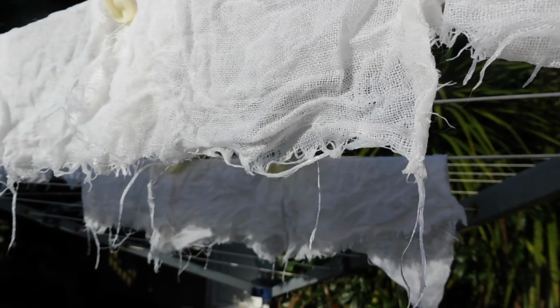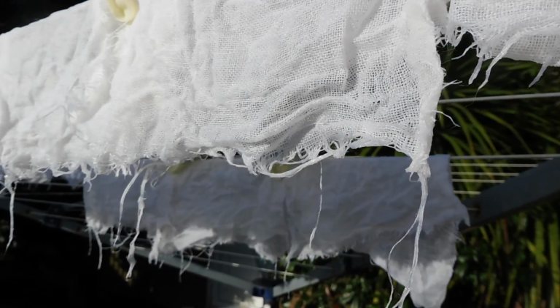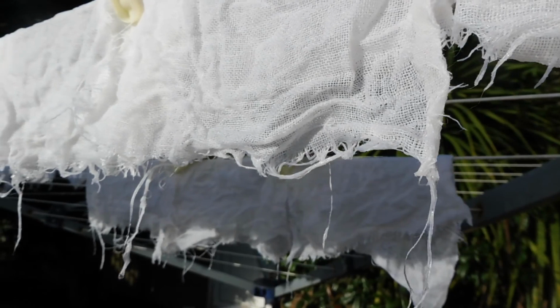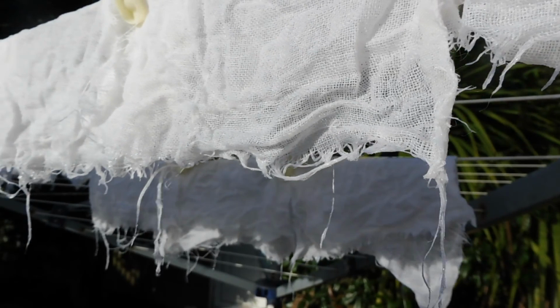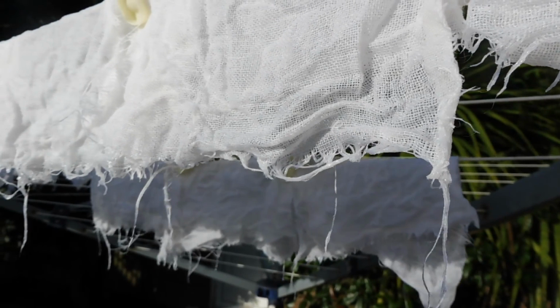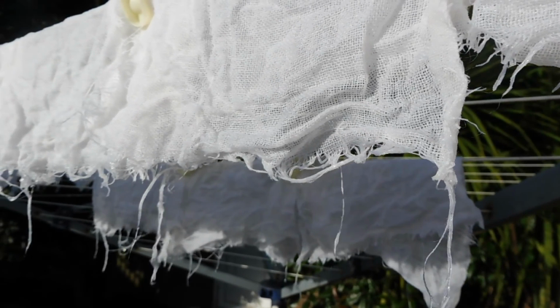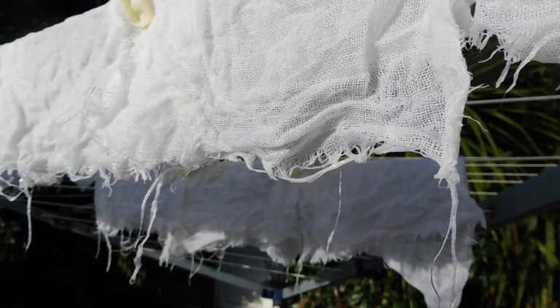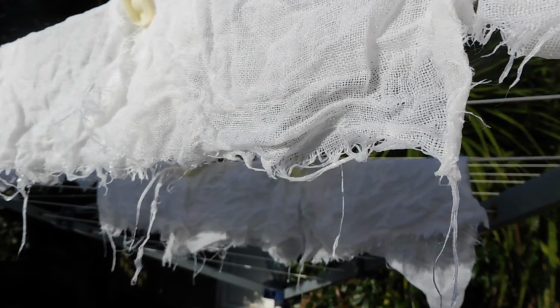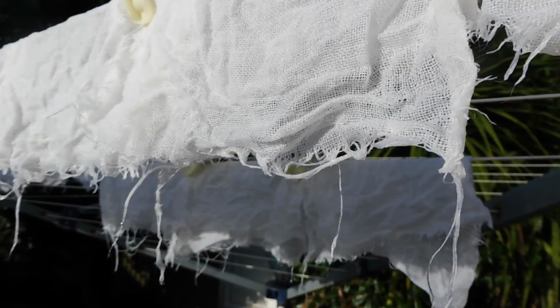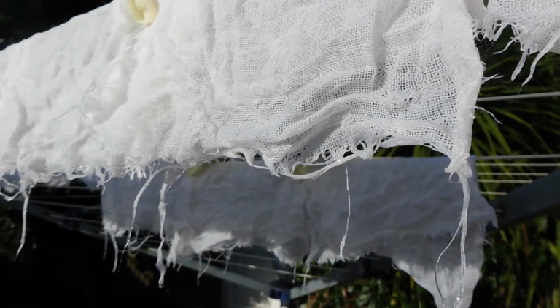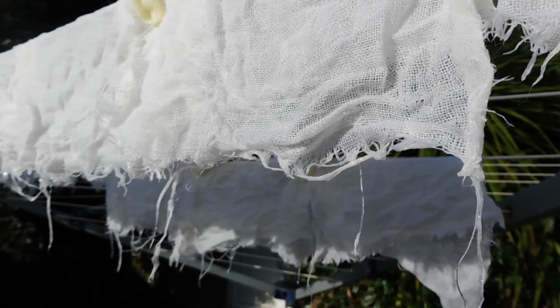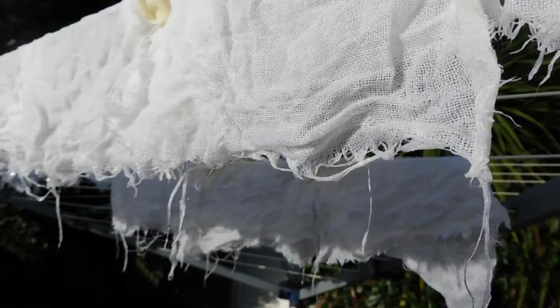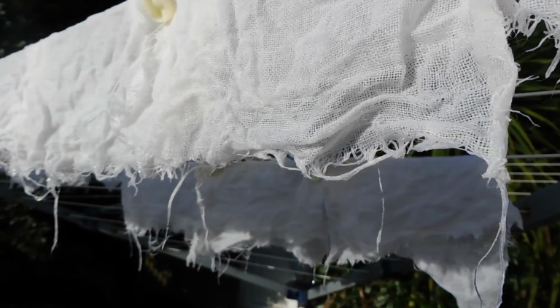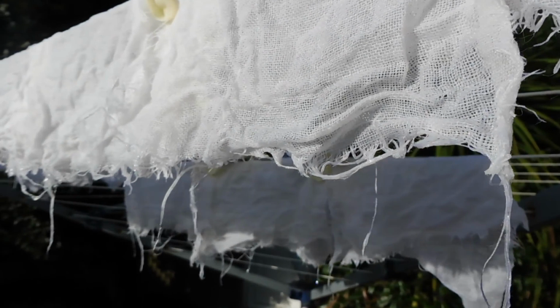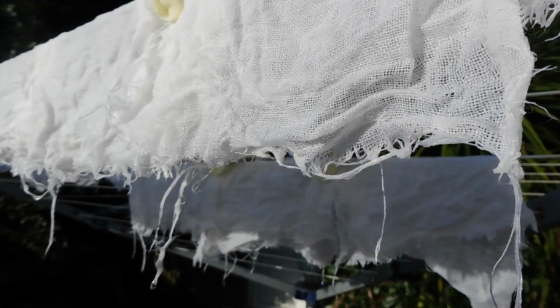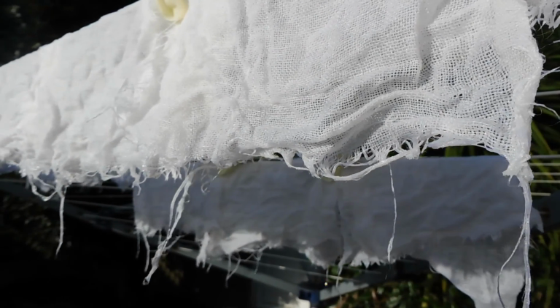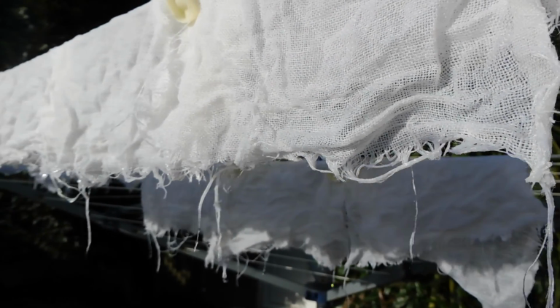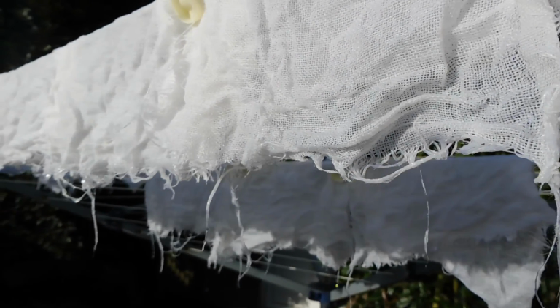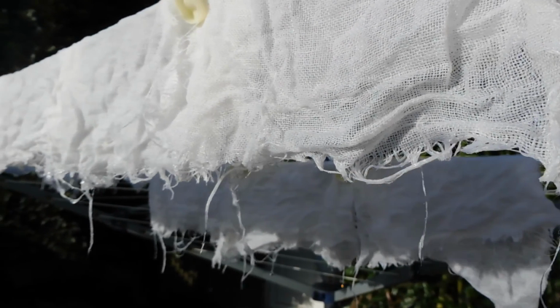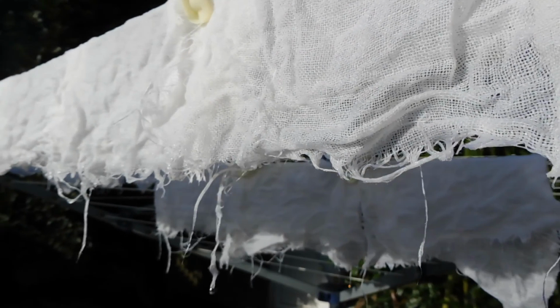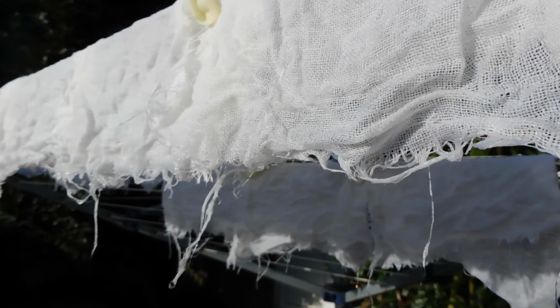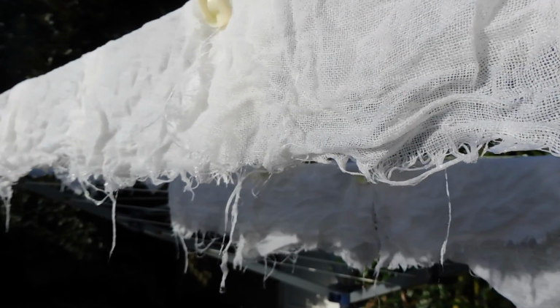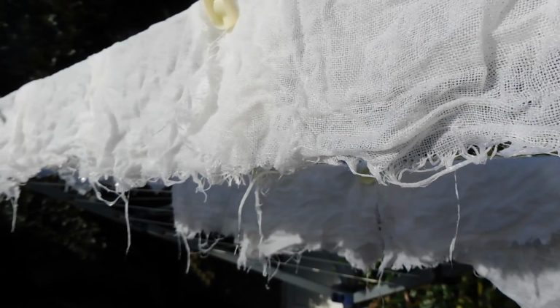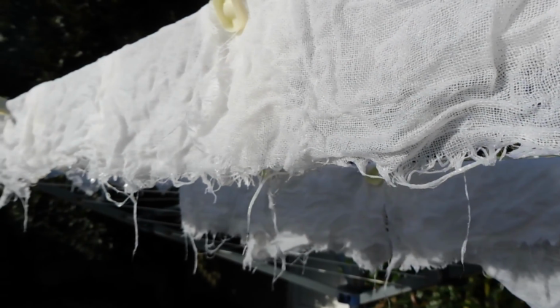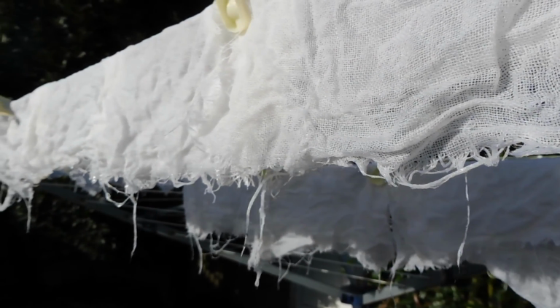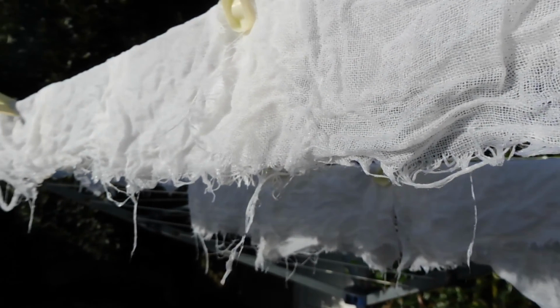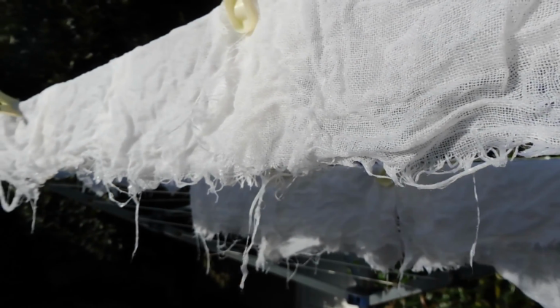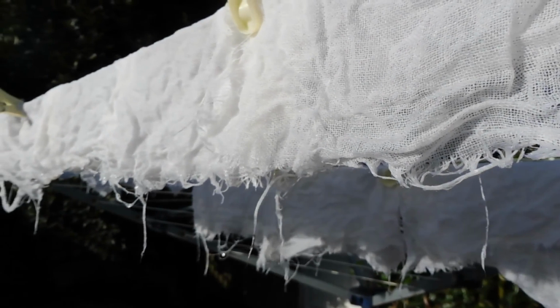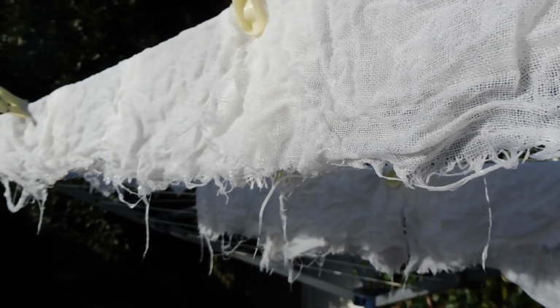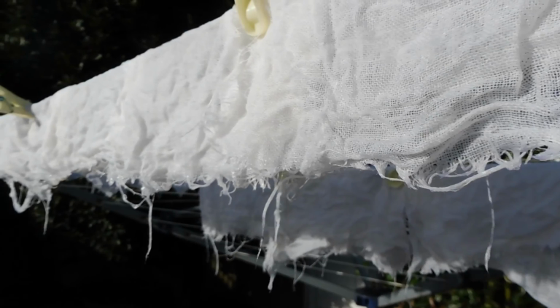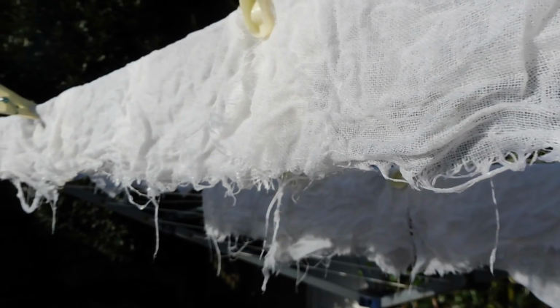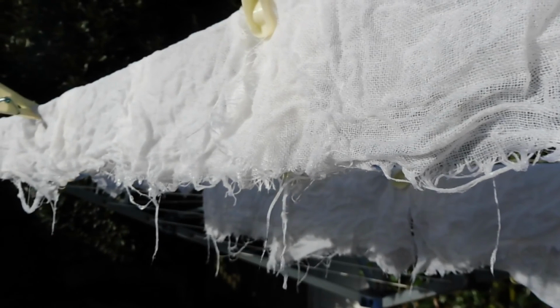When you want to use the fabric, wash them really well before putting them into the color bath.